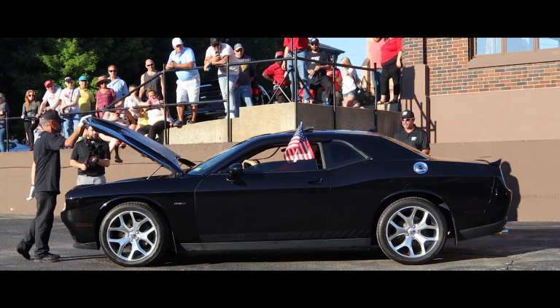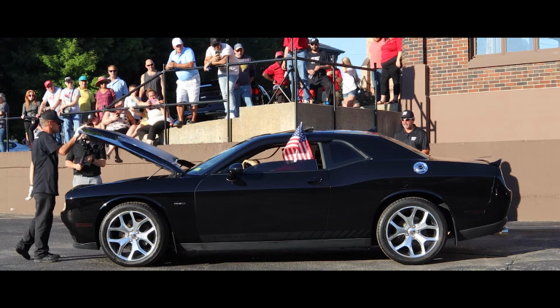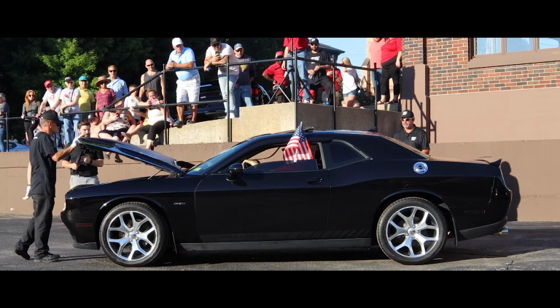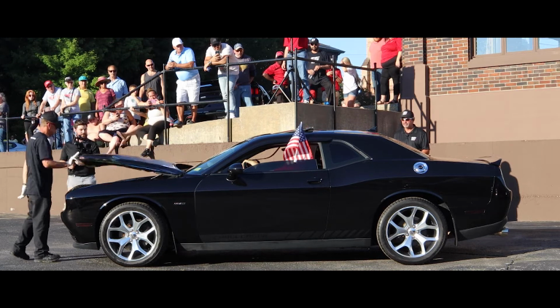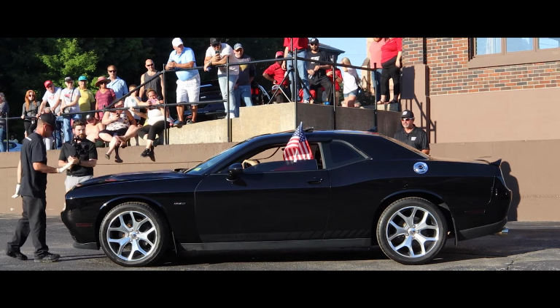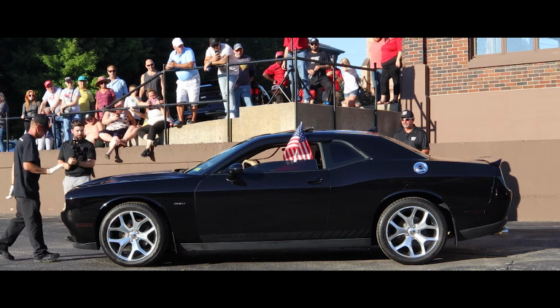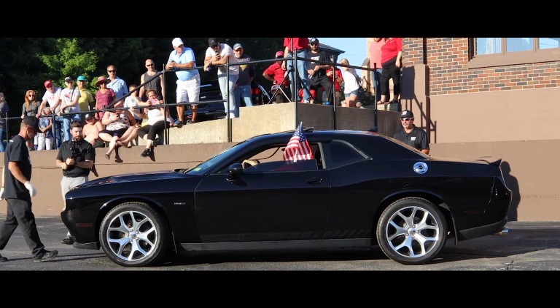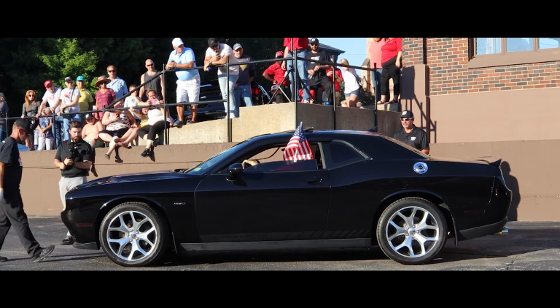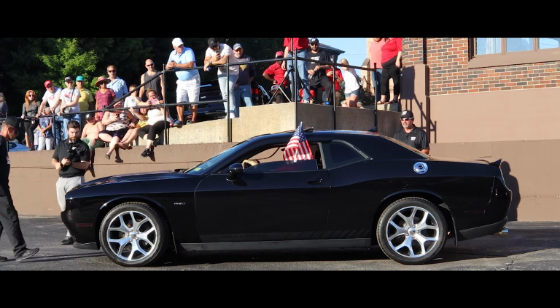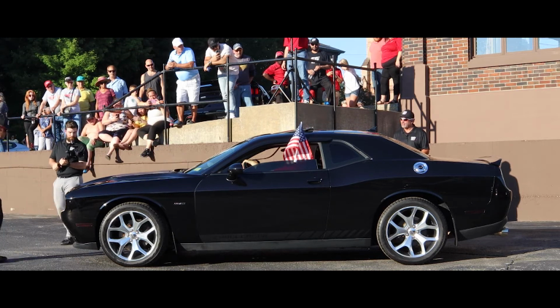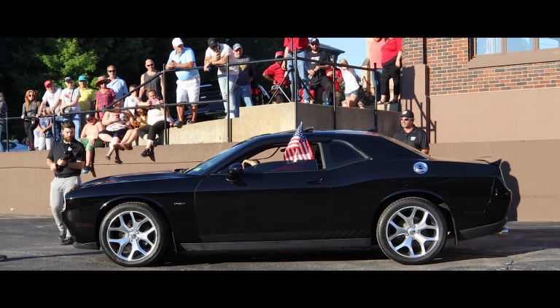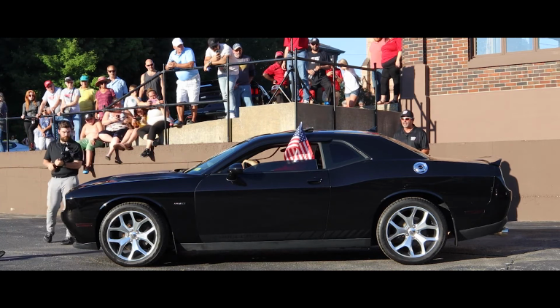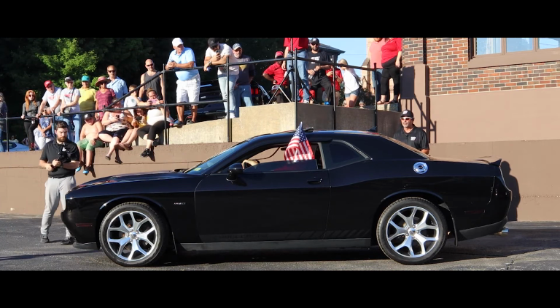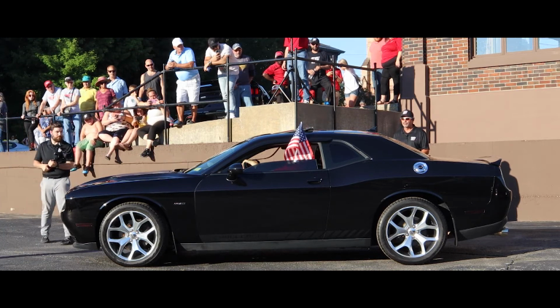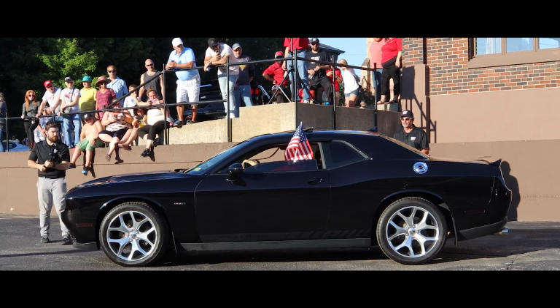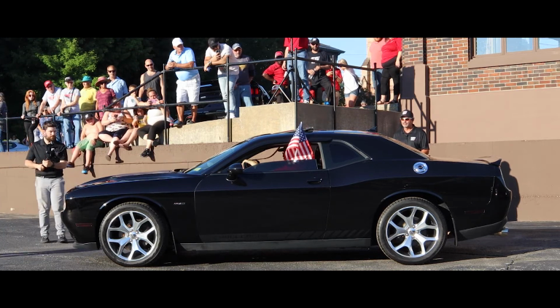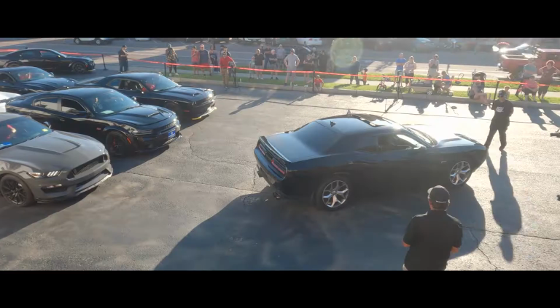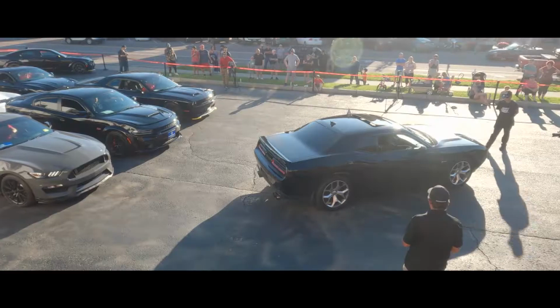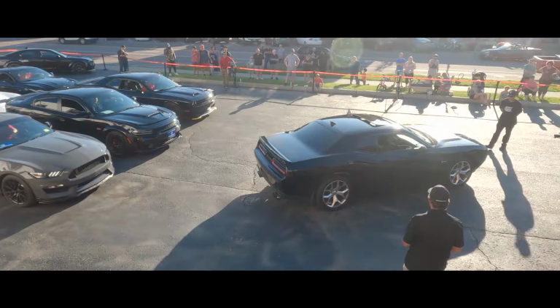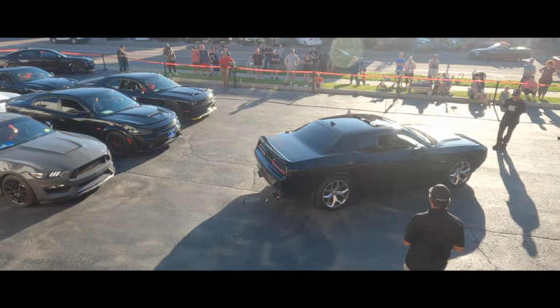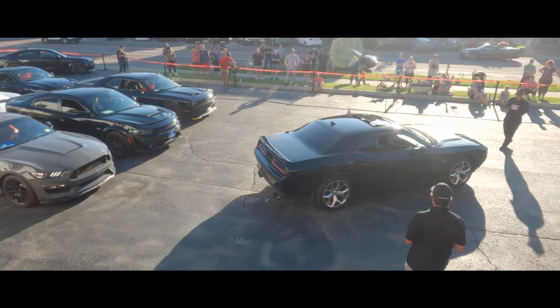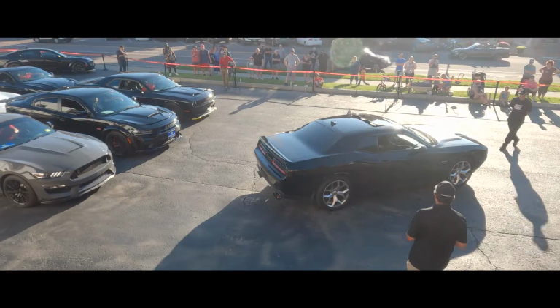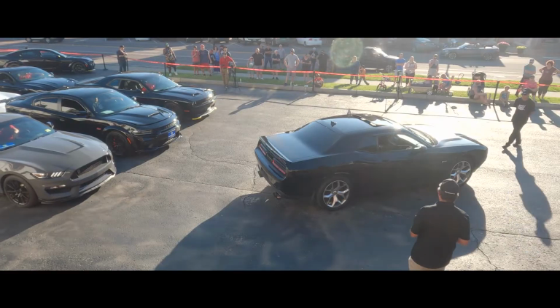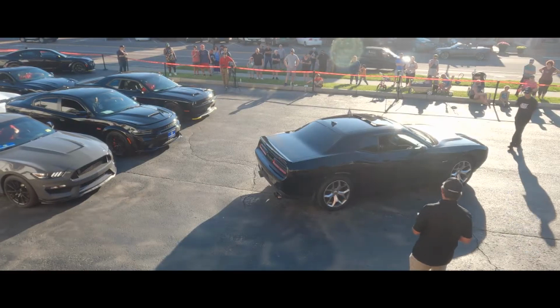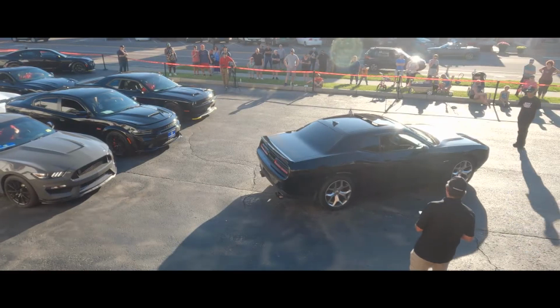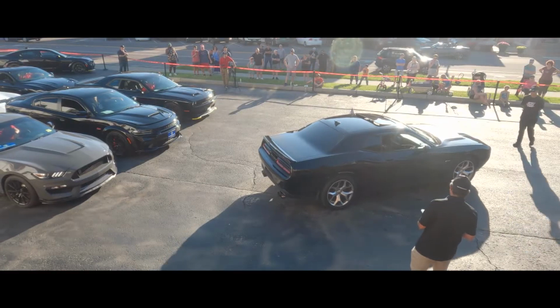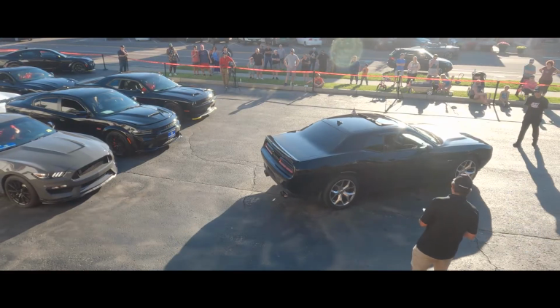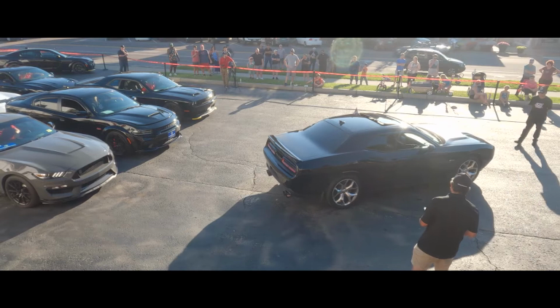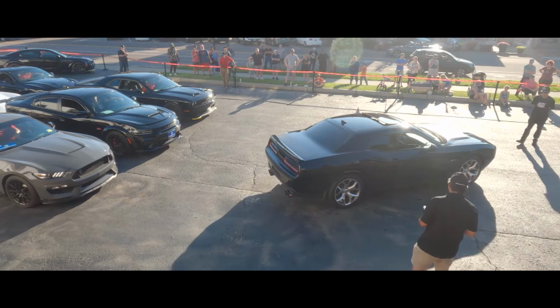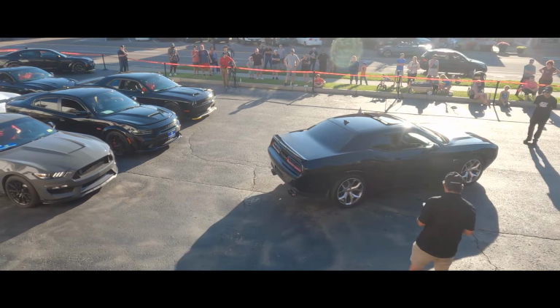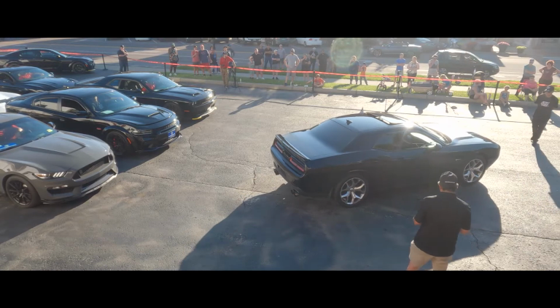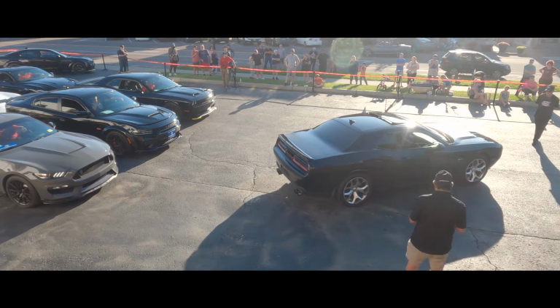It is fast. Even has a sunroof. Thank you, Zach.